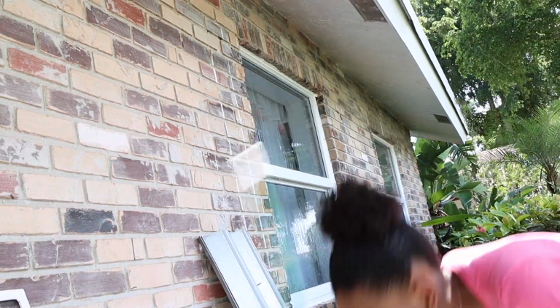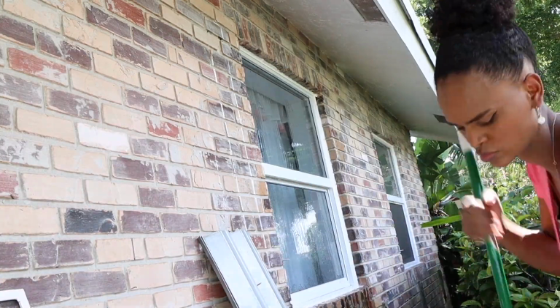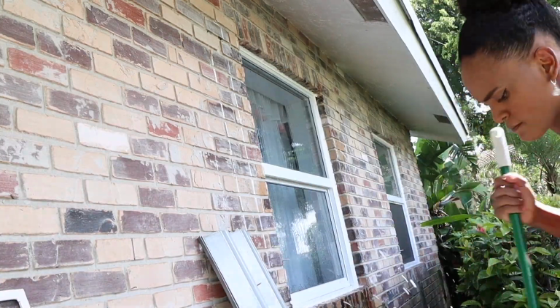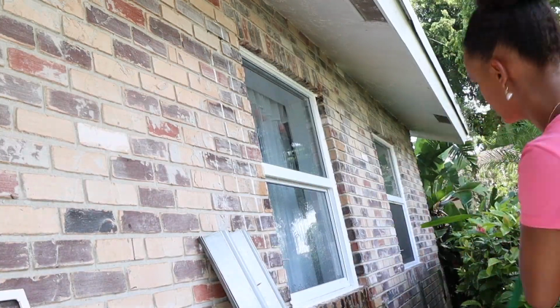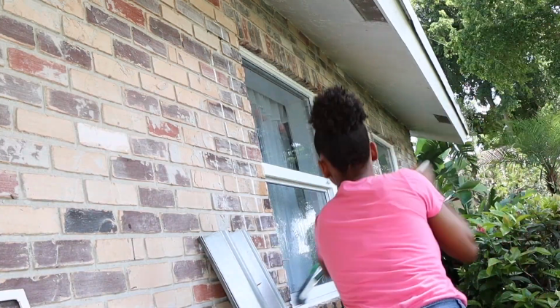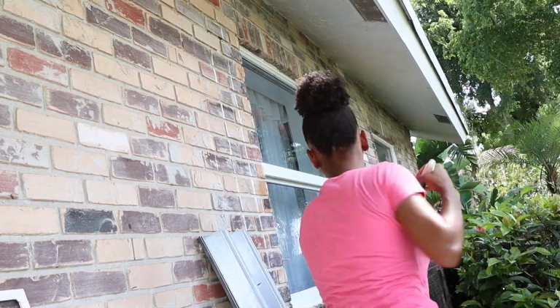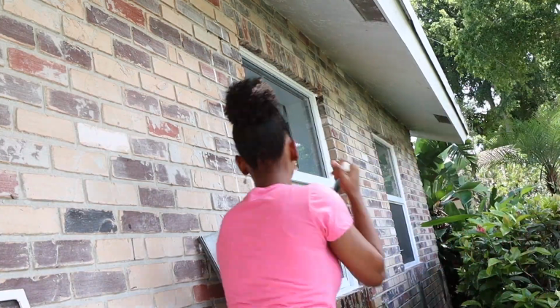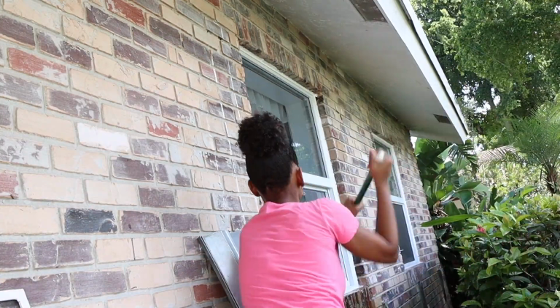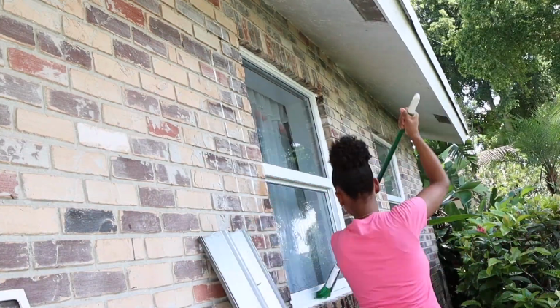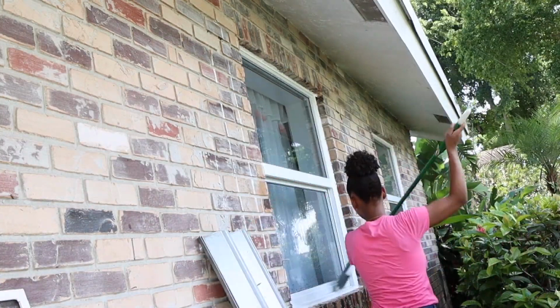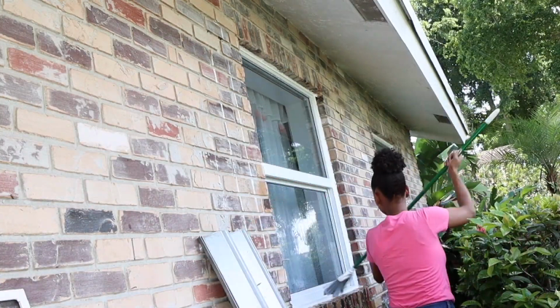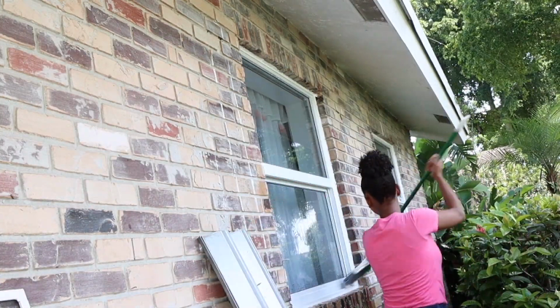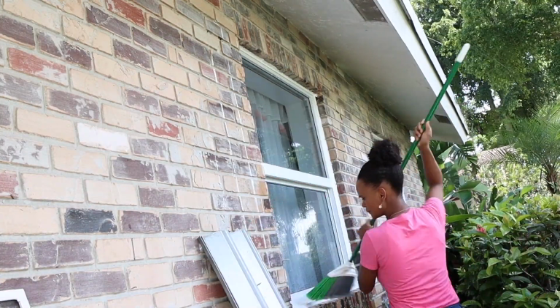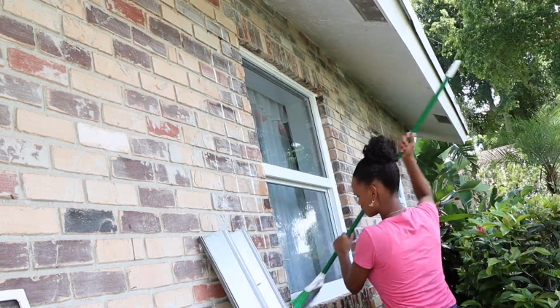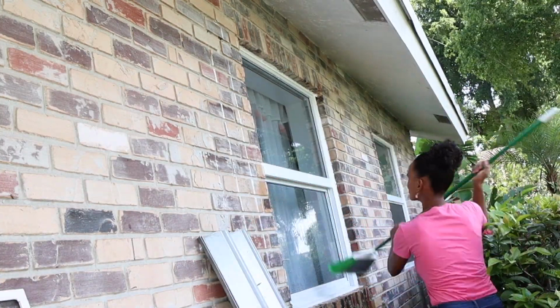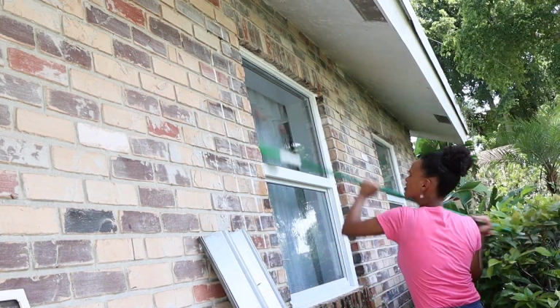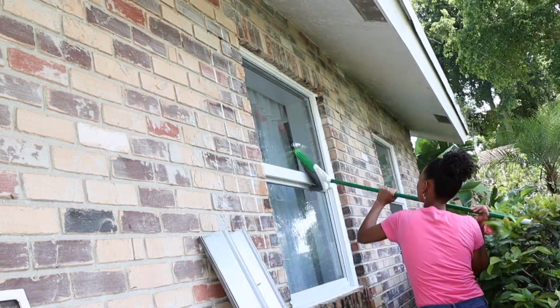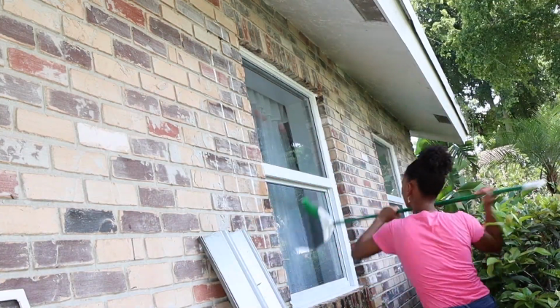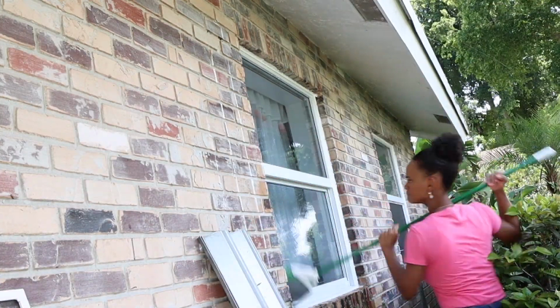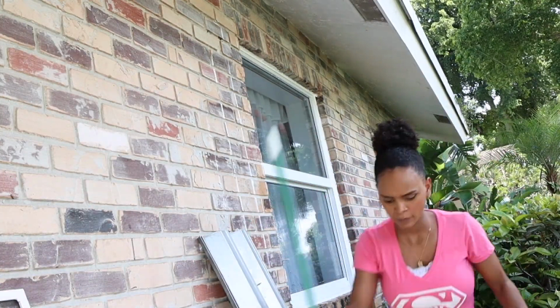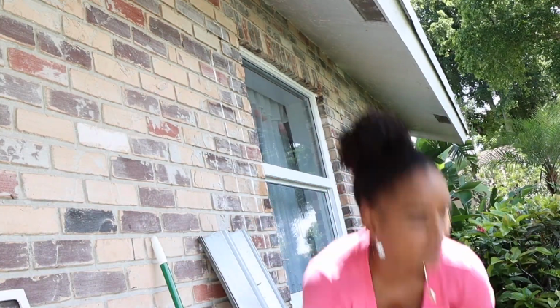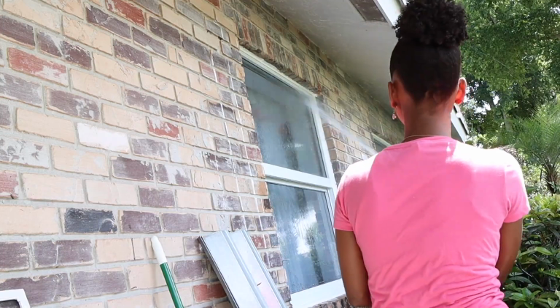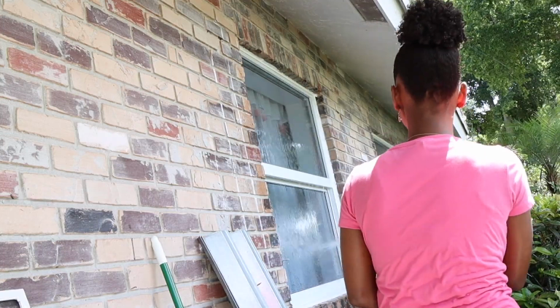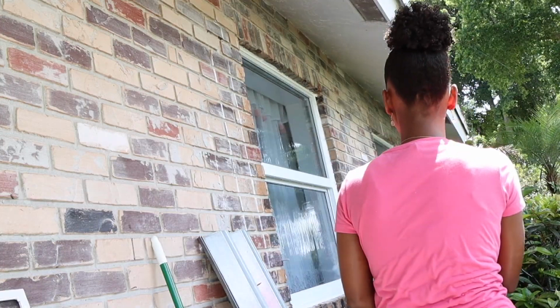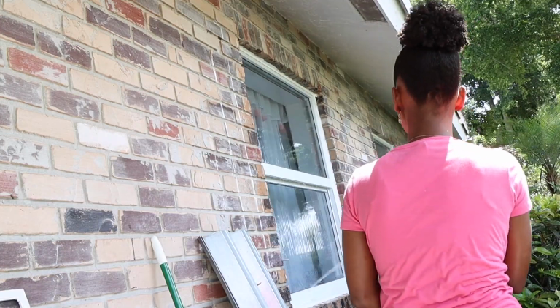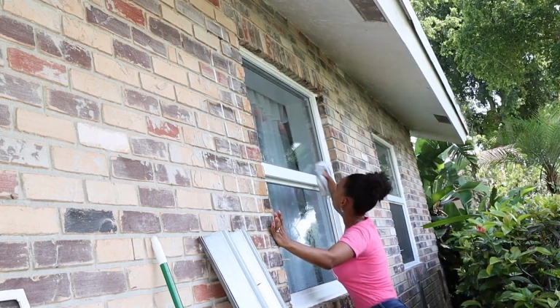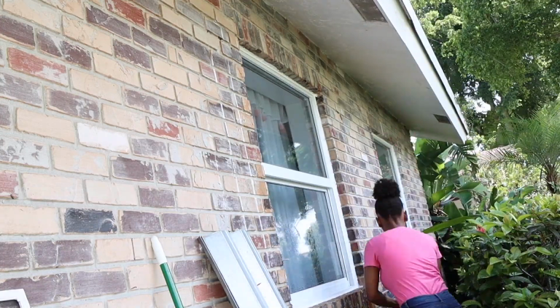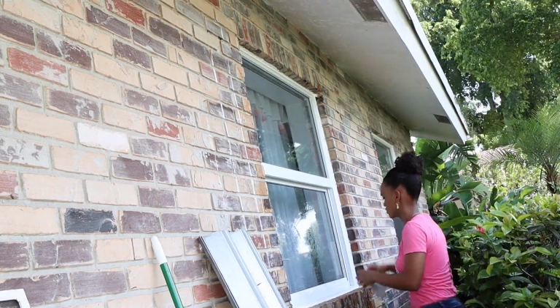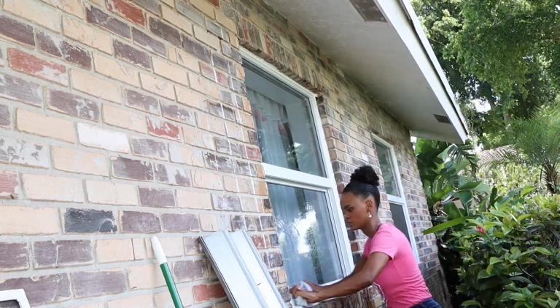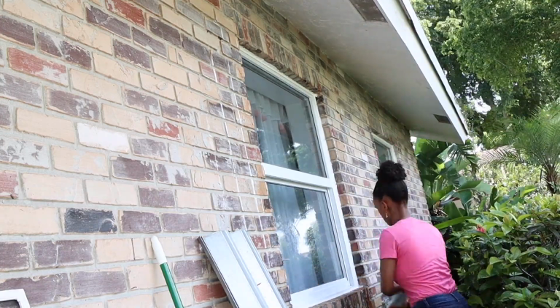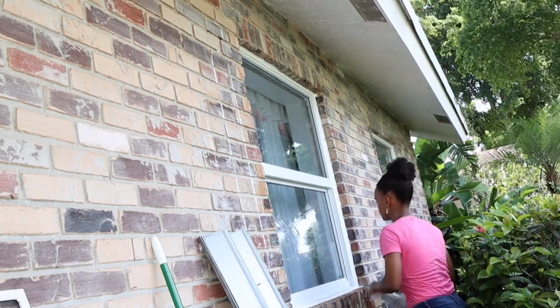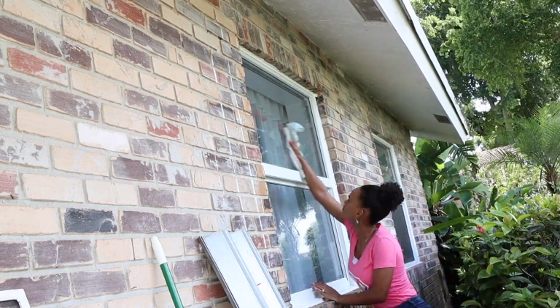After that I decided to clean the windows on this side of the house. I usually do this little by little because we have a lot of windows.